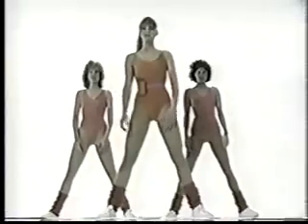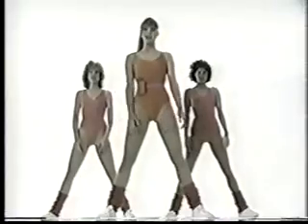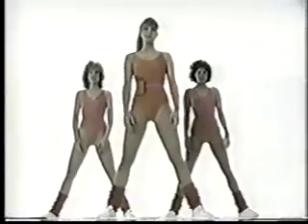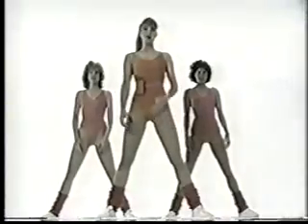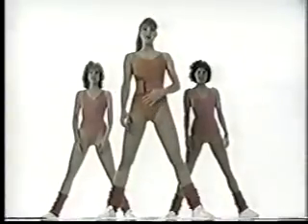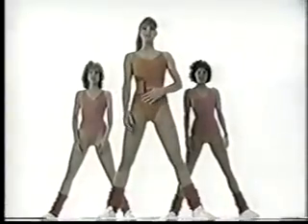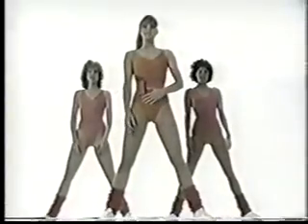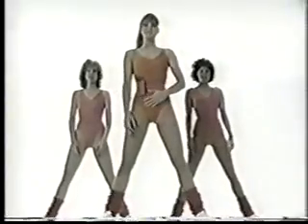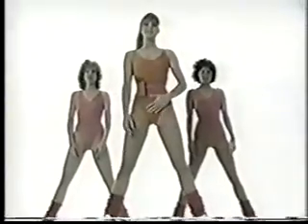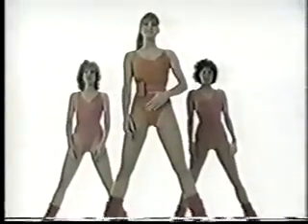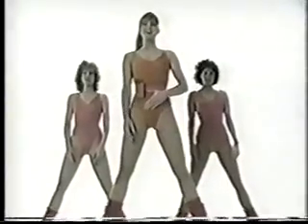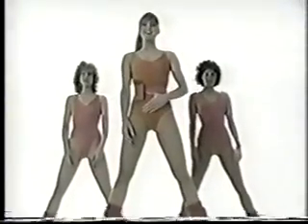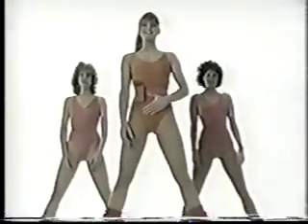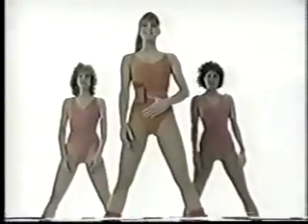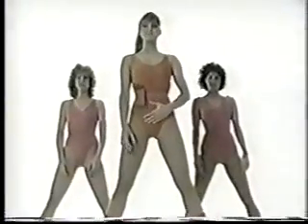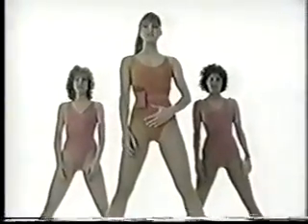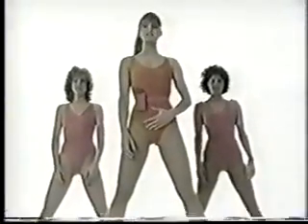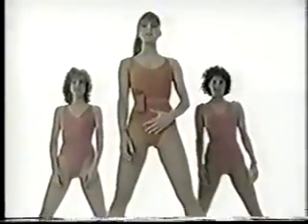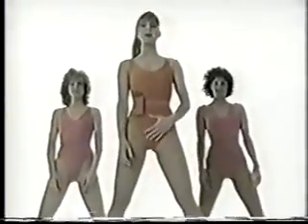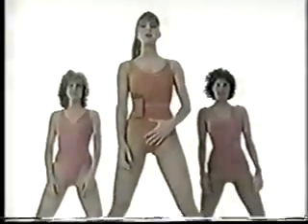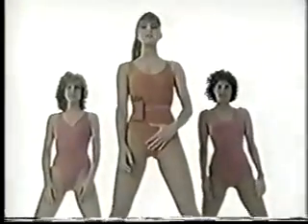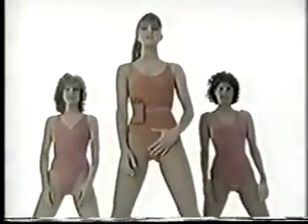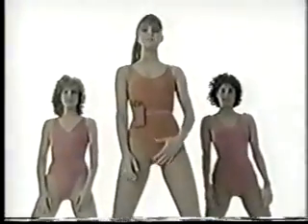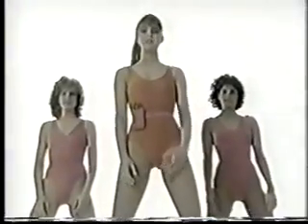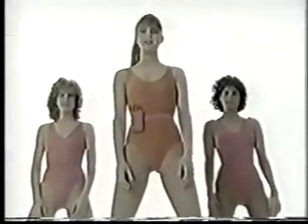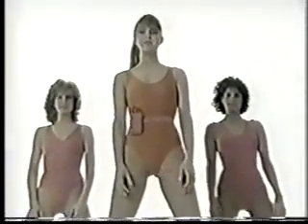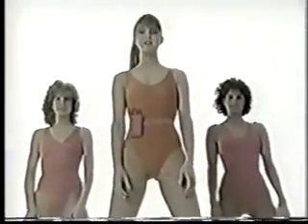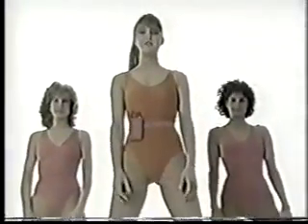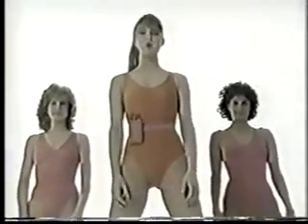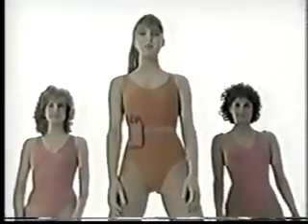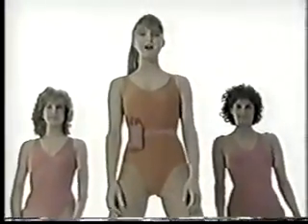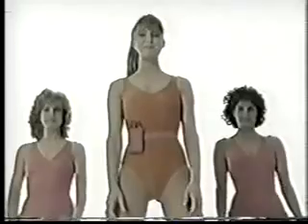Stand up tall, stomach tight, chest up and out. Get ready for the warm-up.